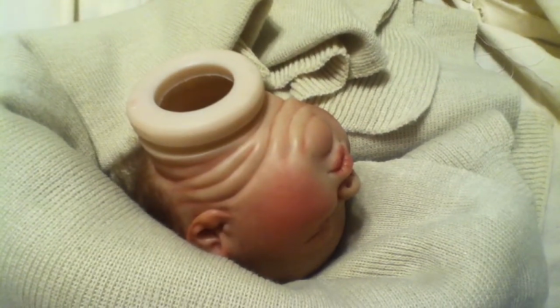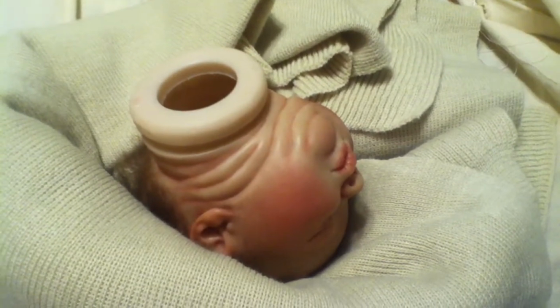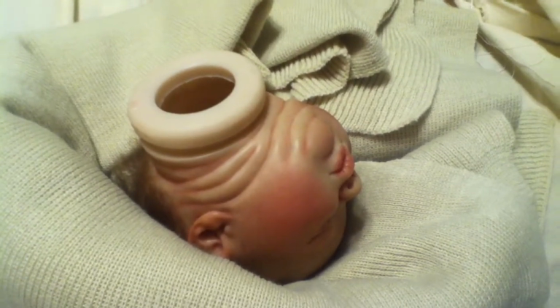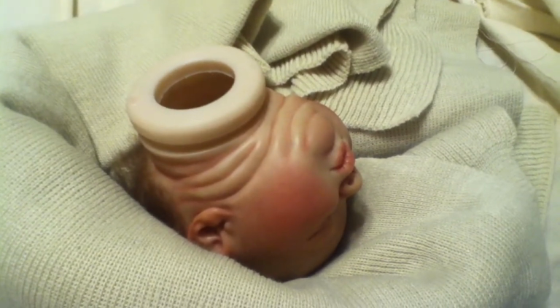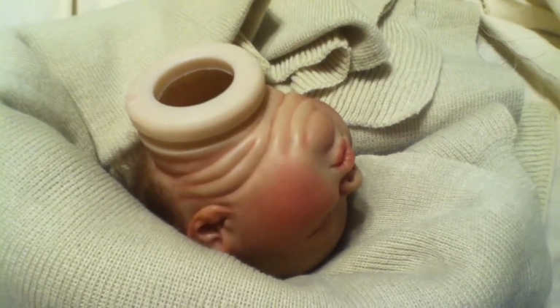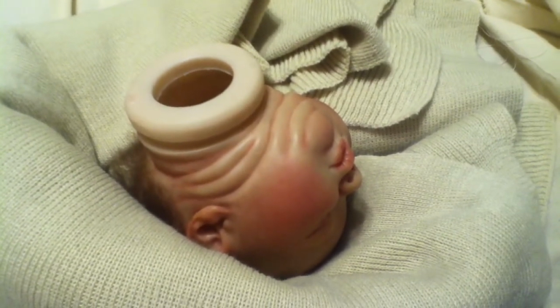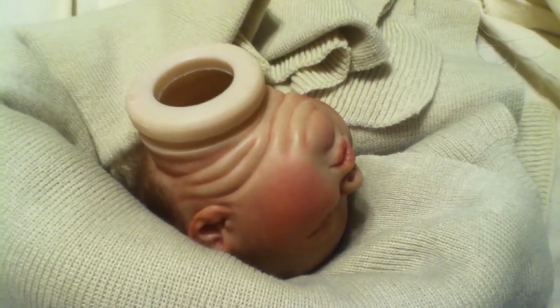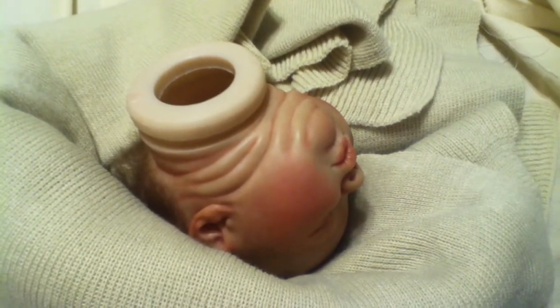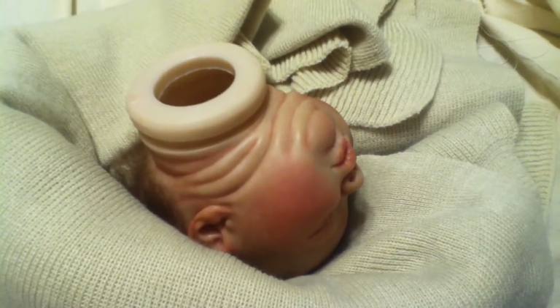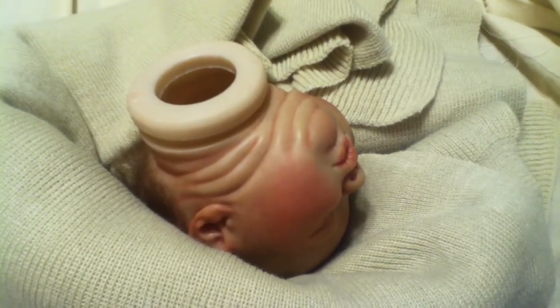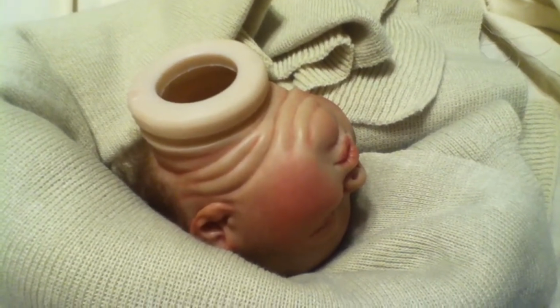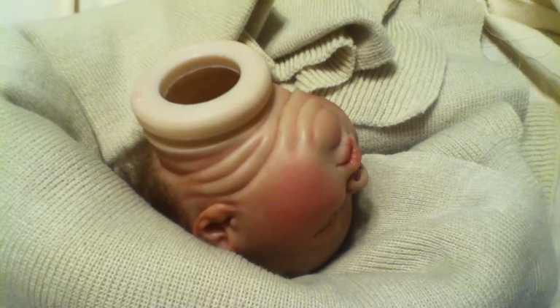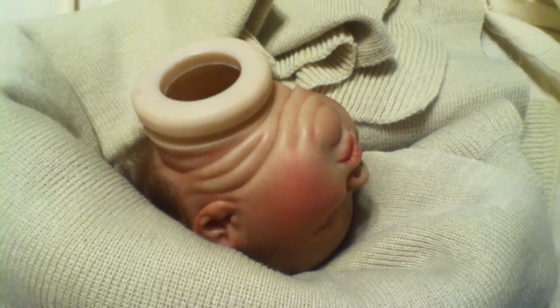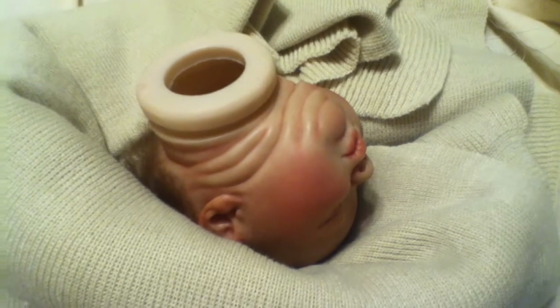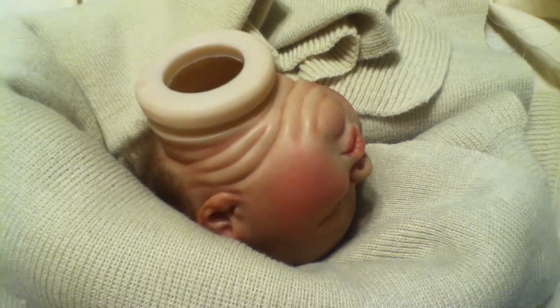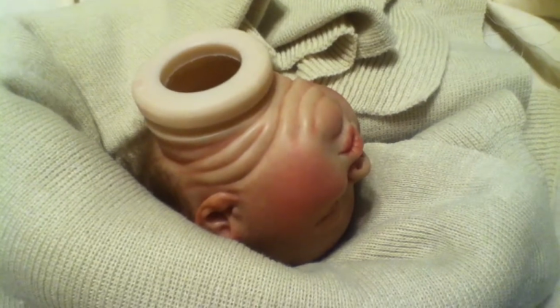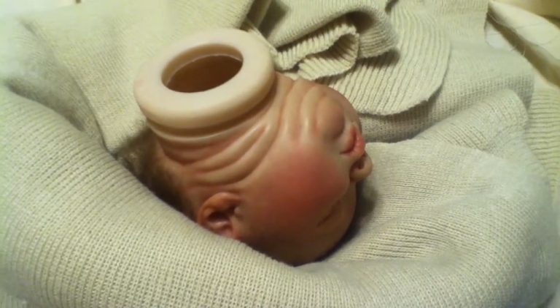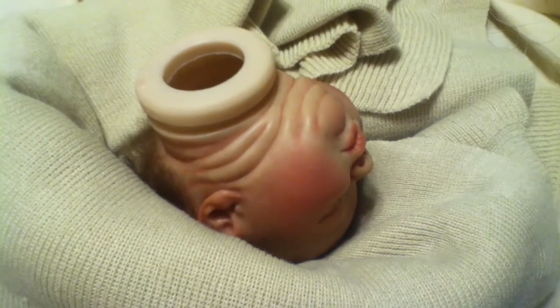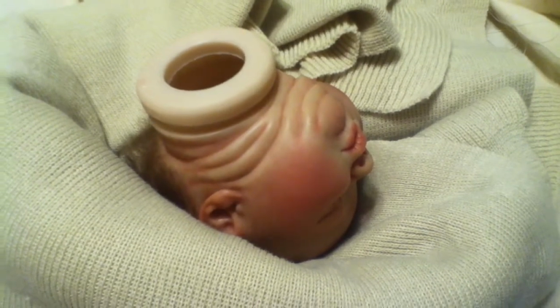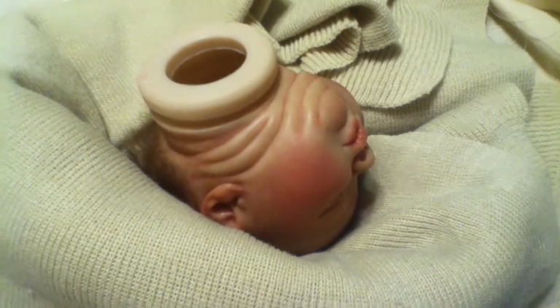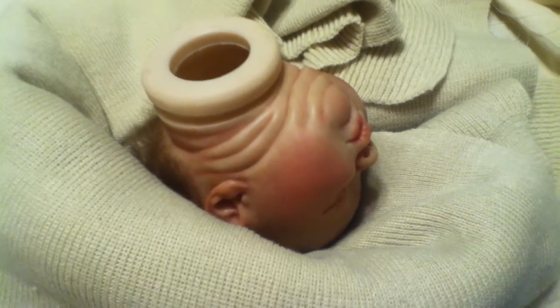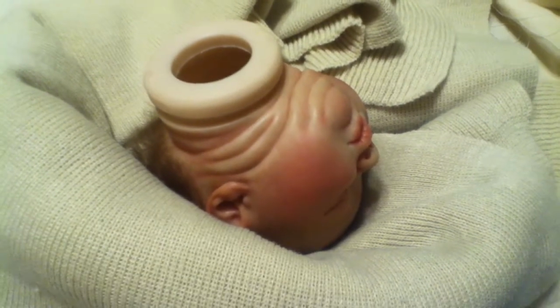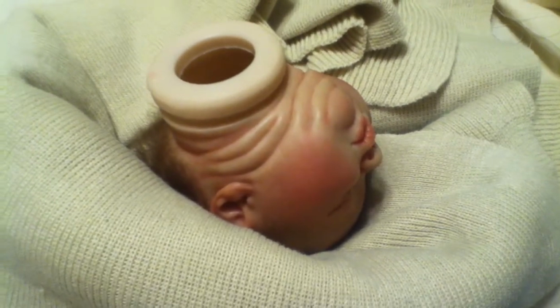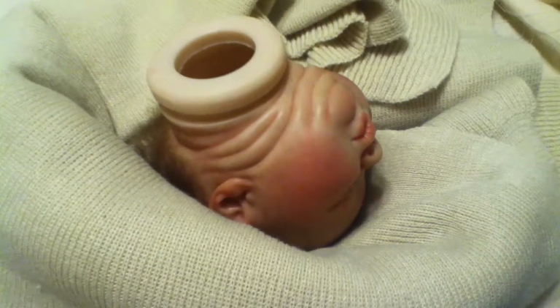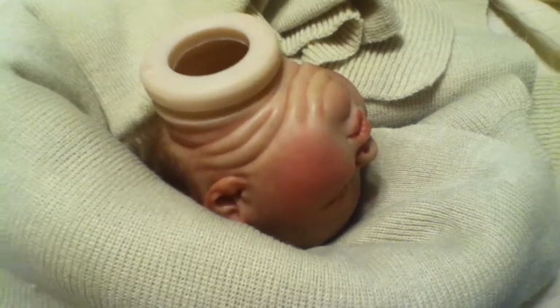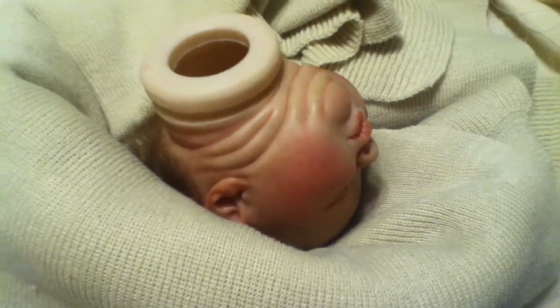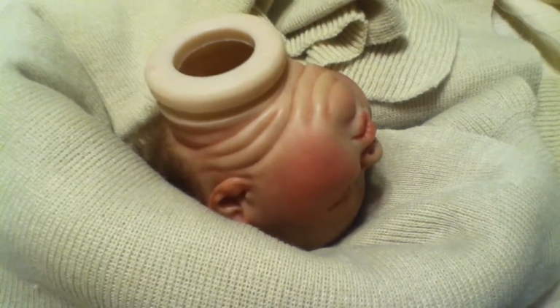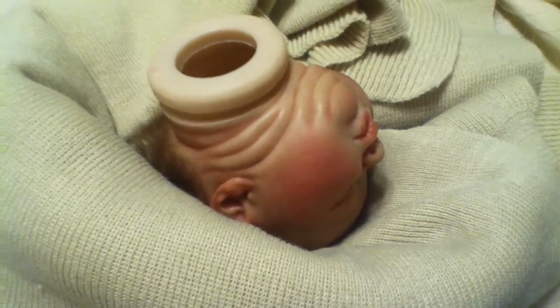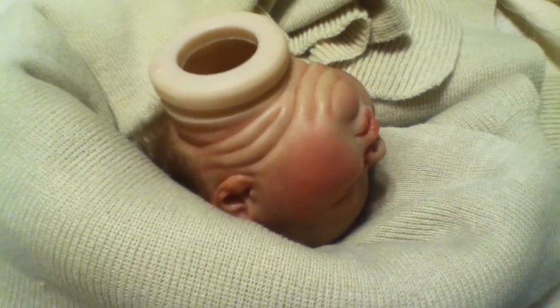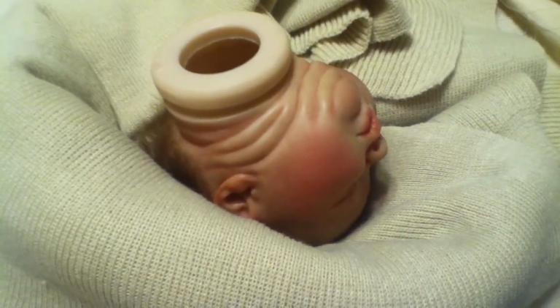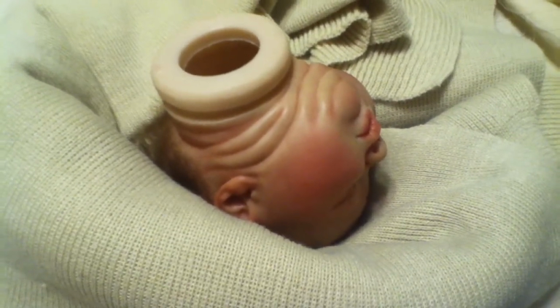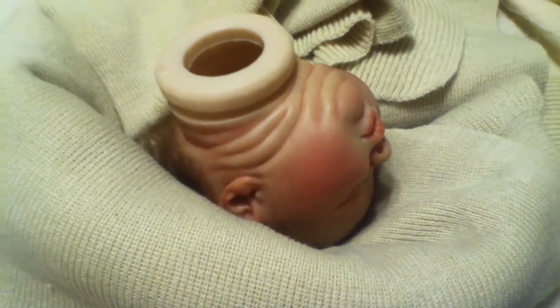Hello everyone, this is Maria from MLB Reborns. I am making a quick video to show you what baby Logan is up to.